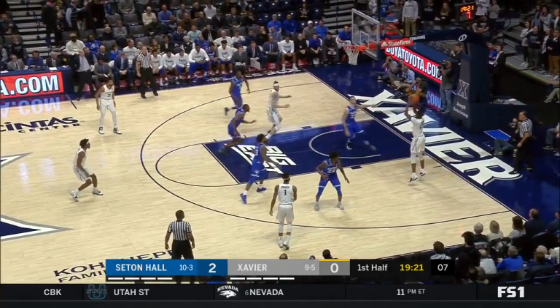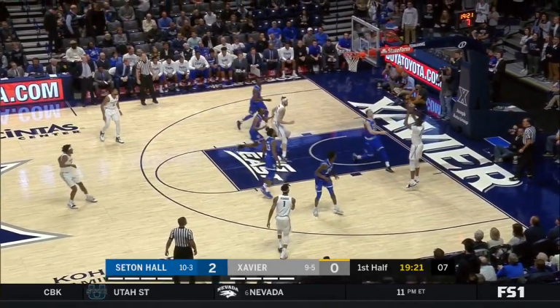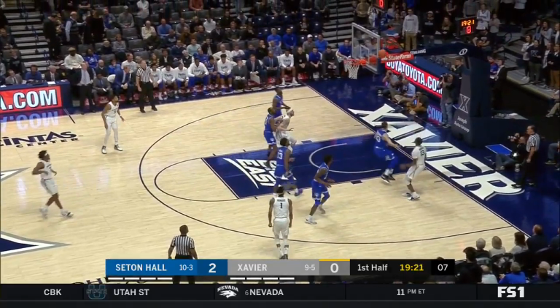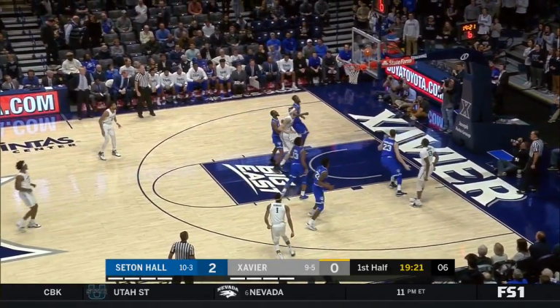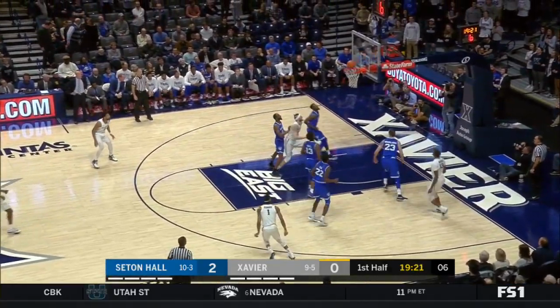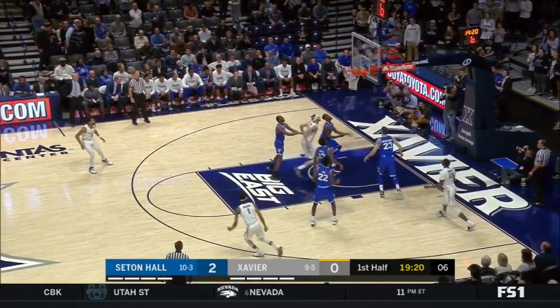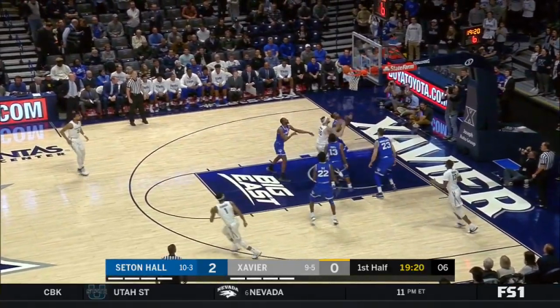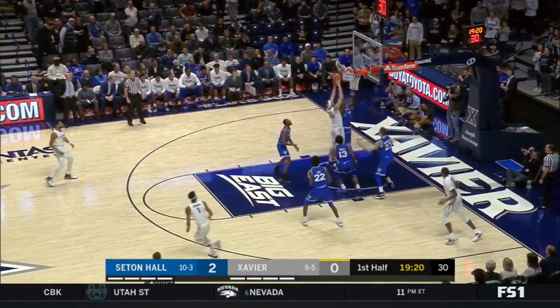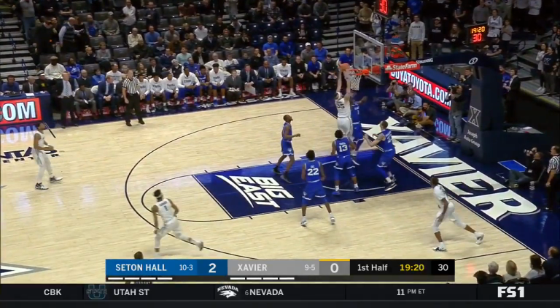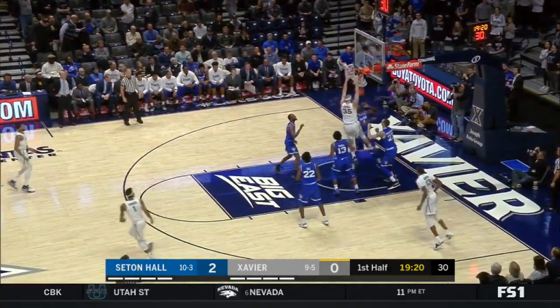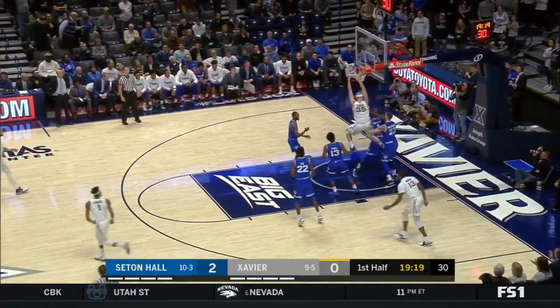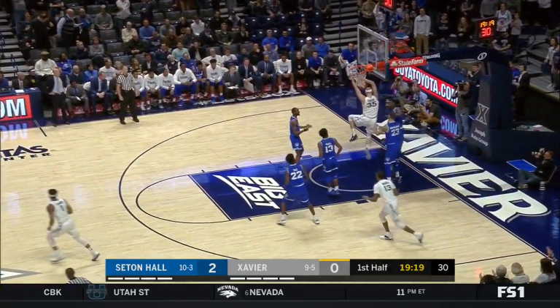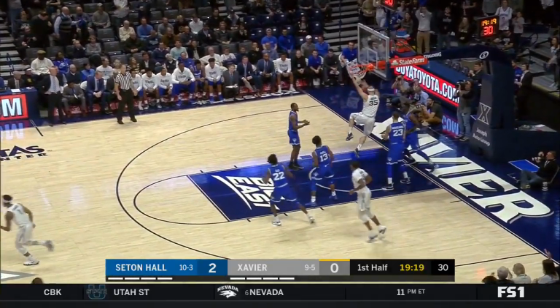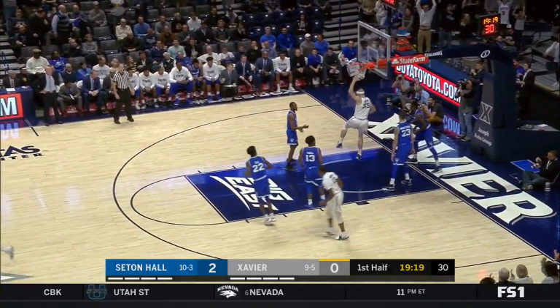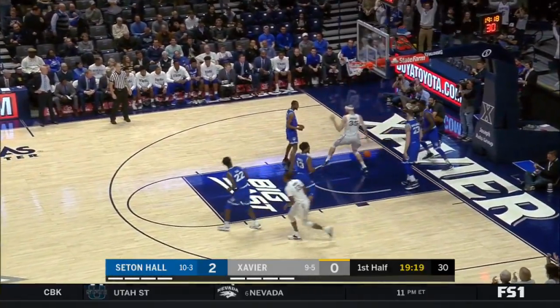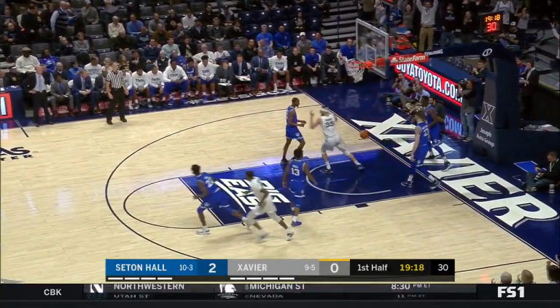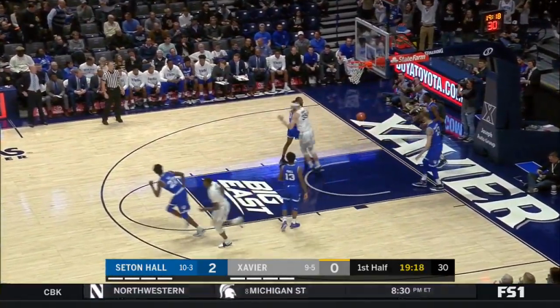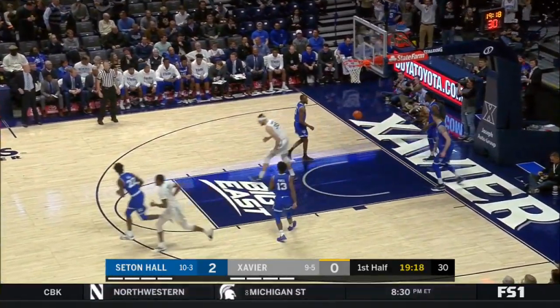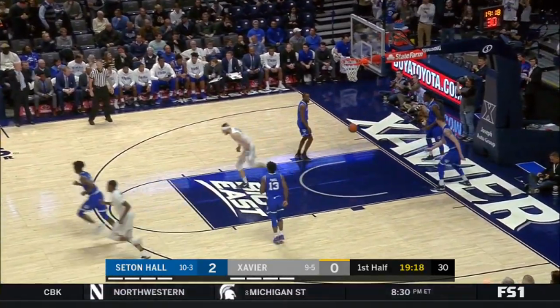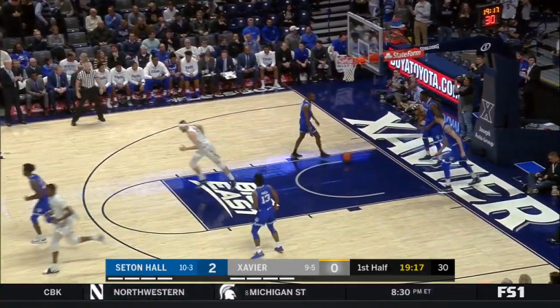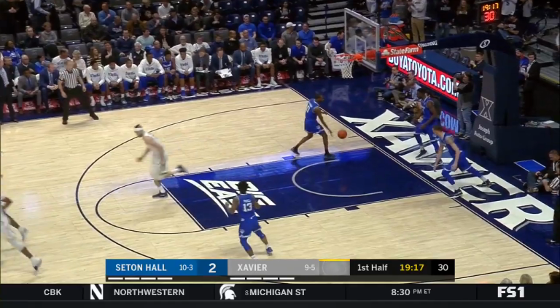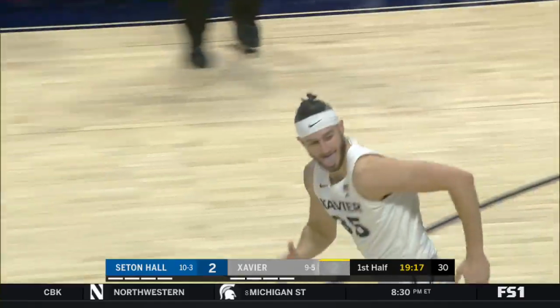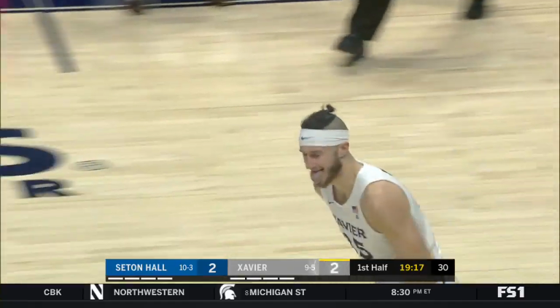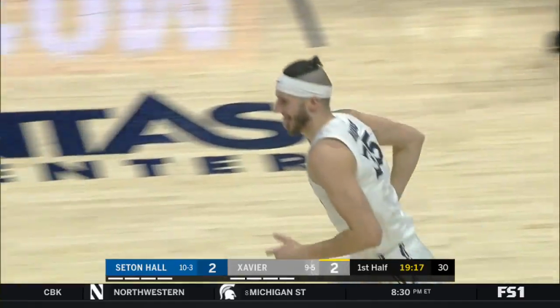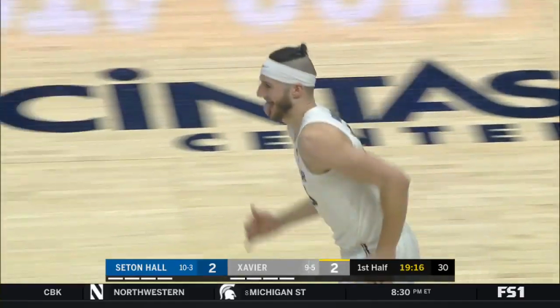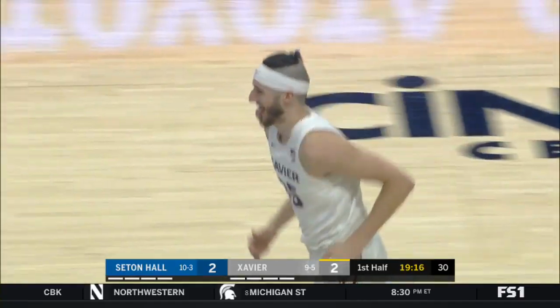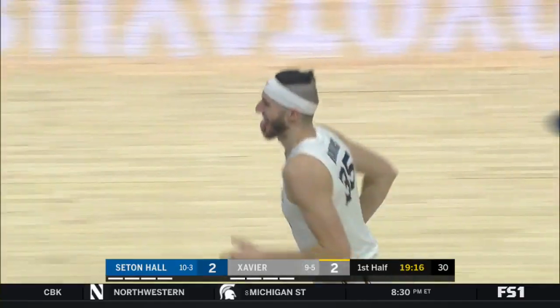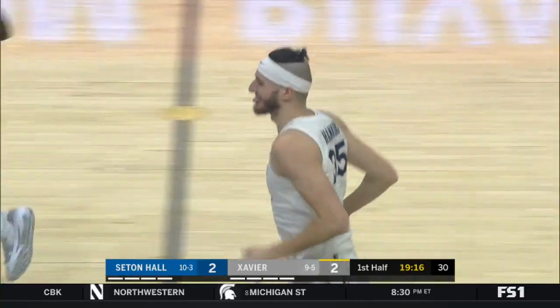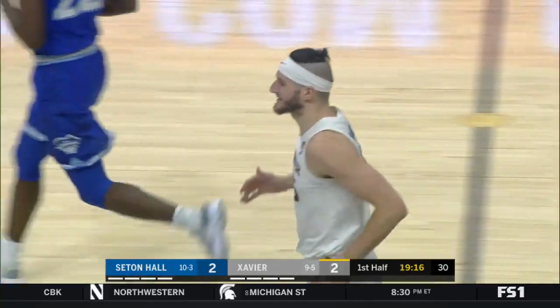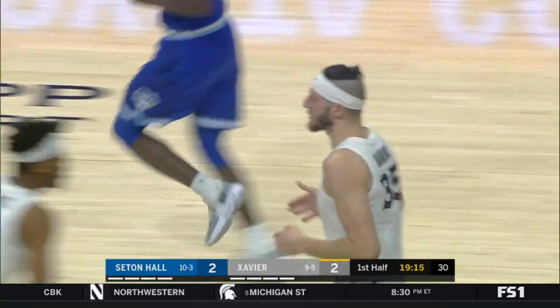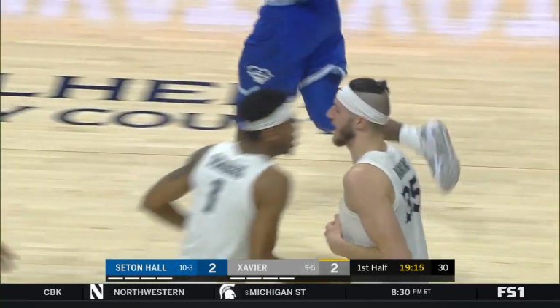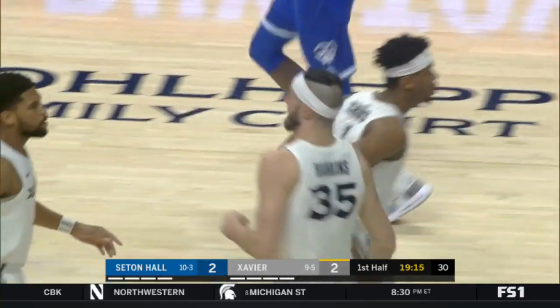Najee Marshall along the baseline, but there's Hankins with a follow dunk. And that's the problem you have when you run a zone.